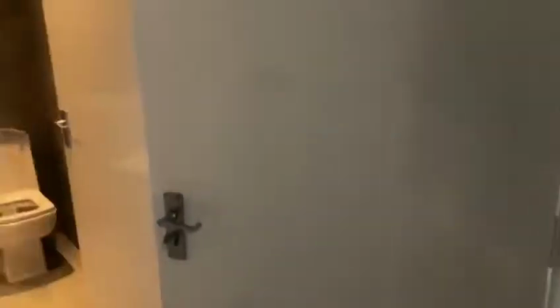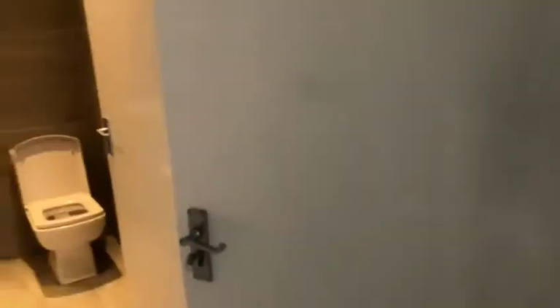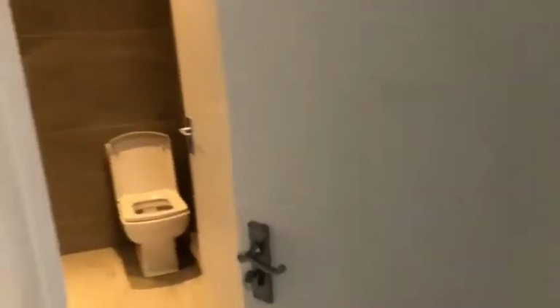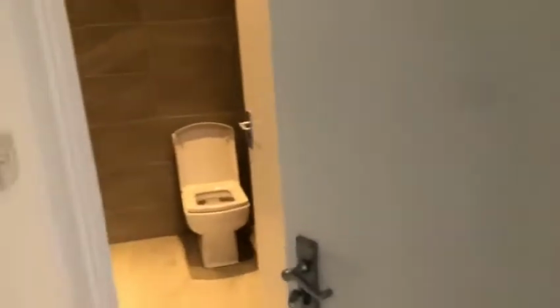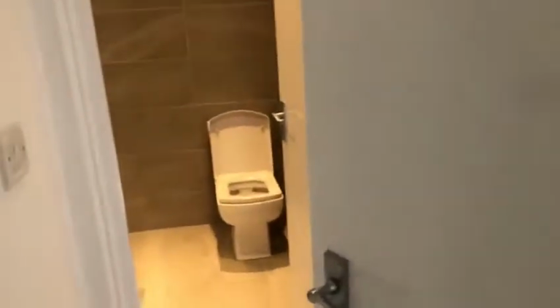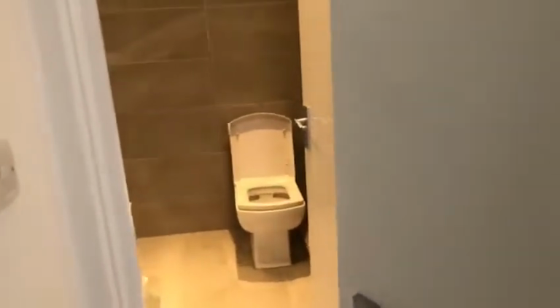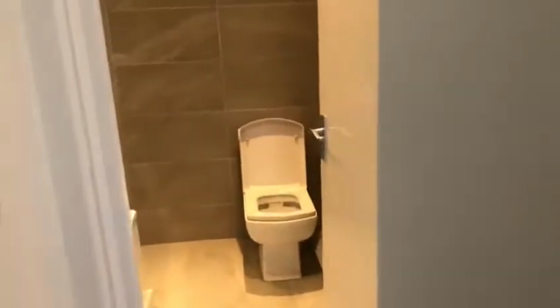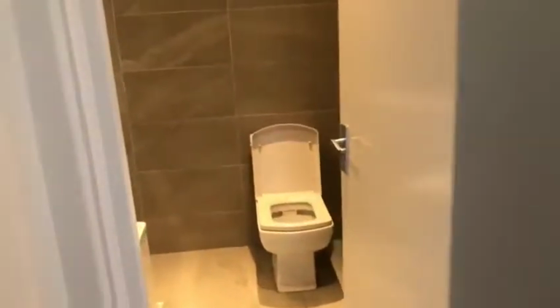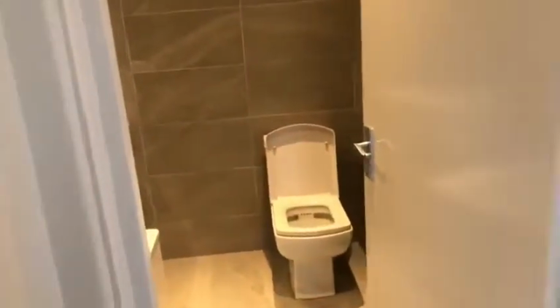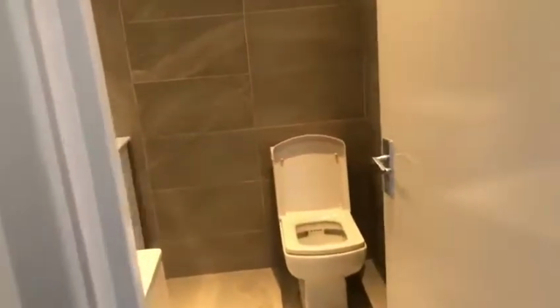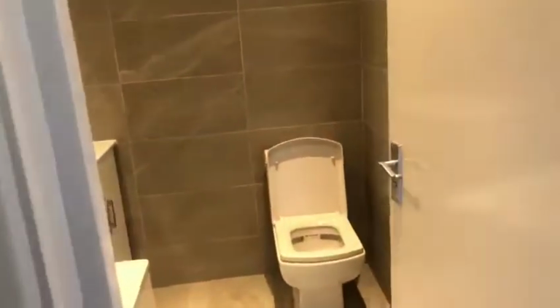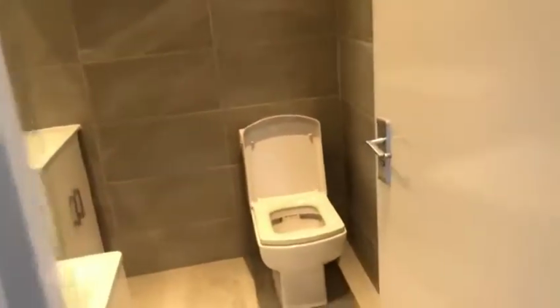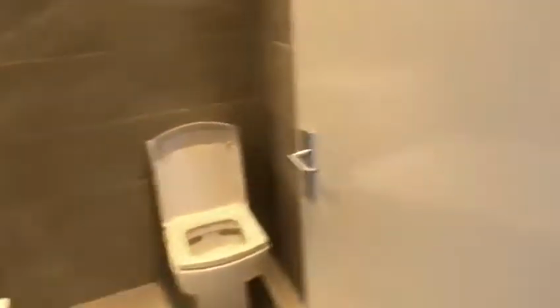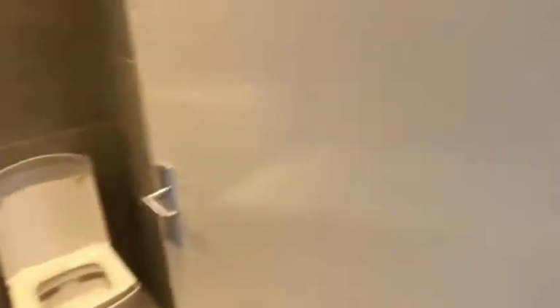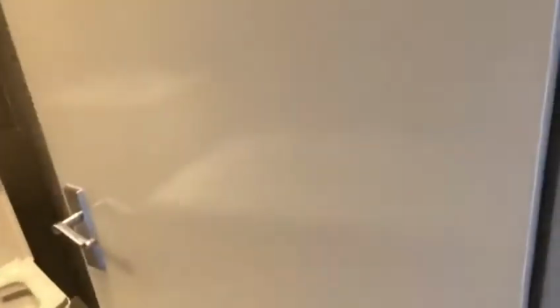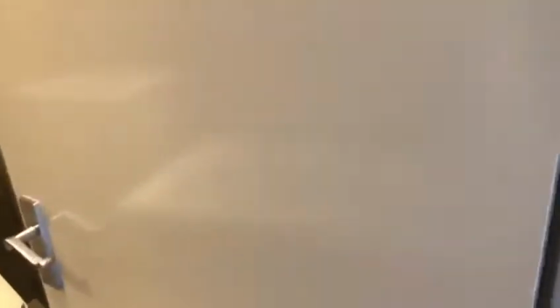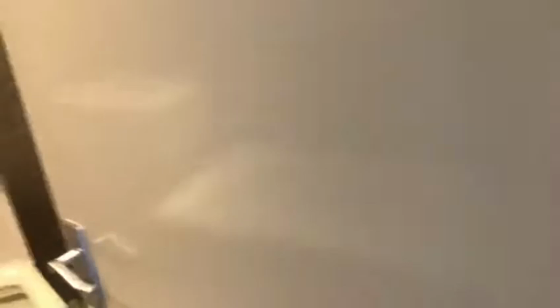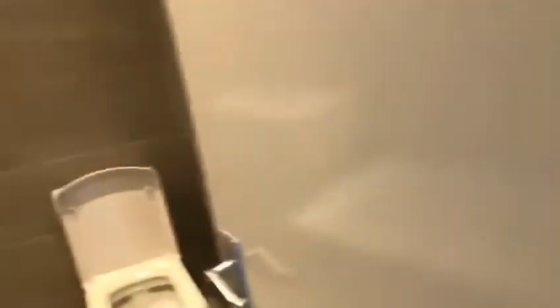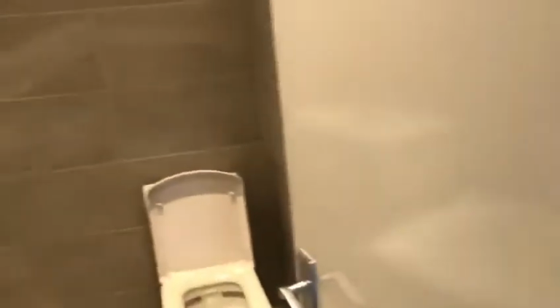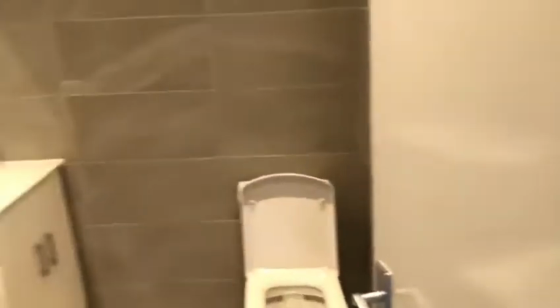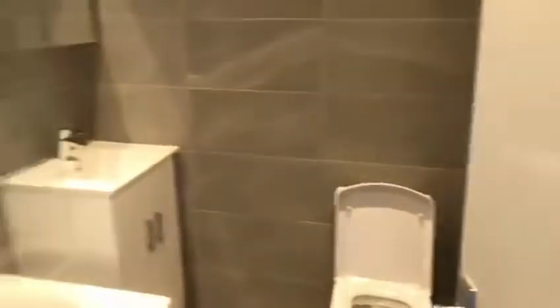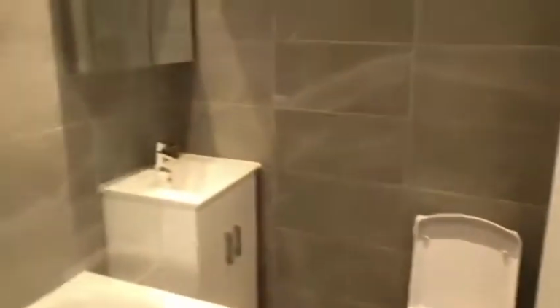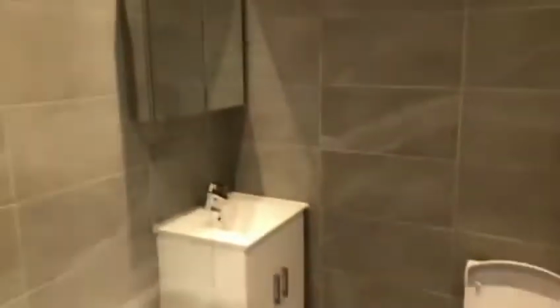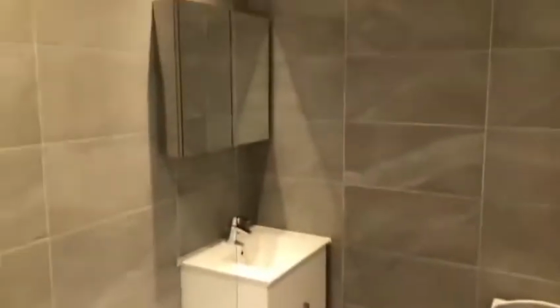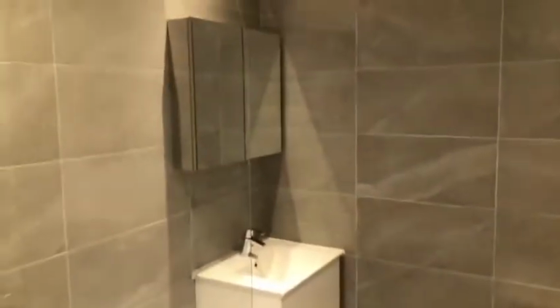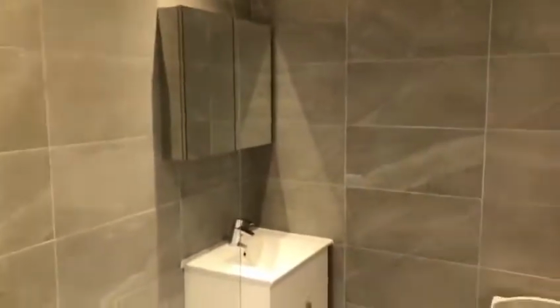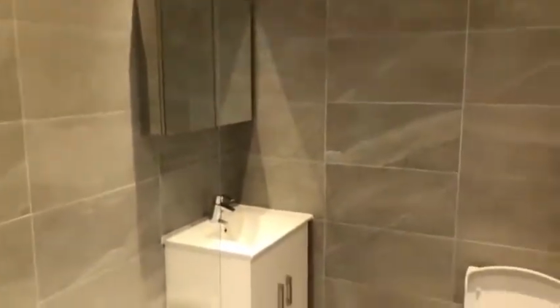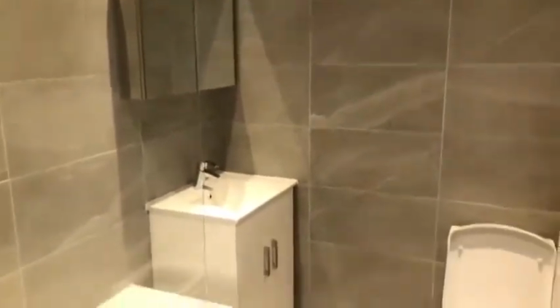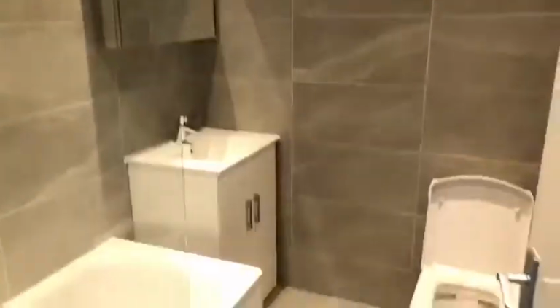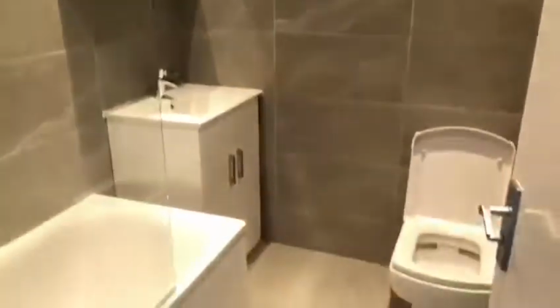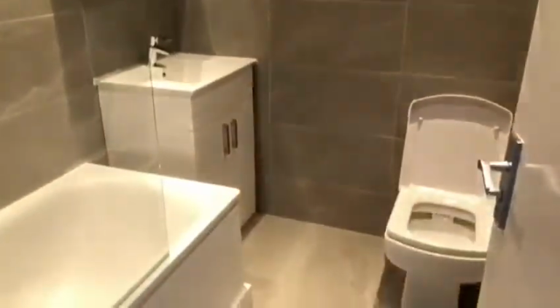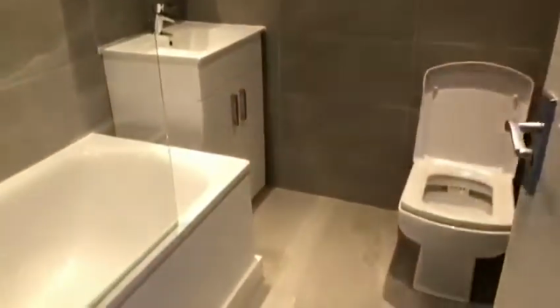Then to the left you have the bathroom — nice and modern.